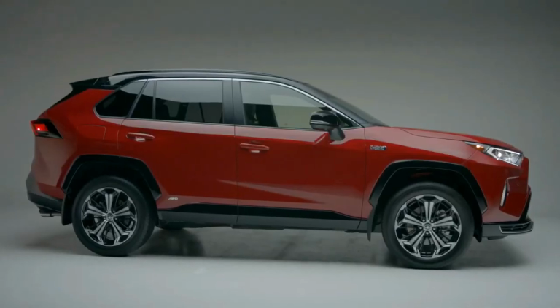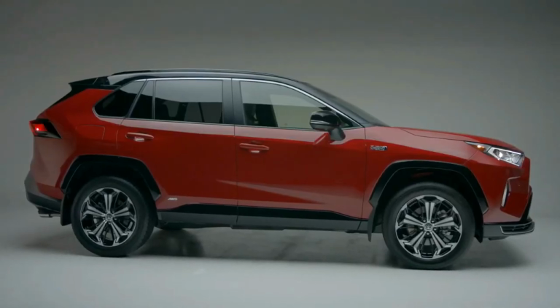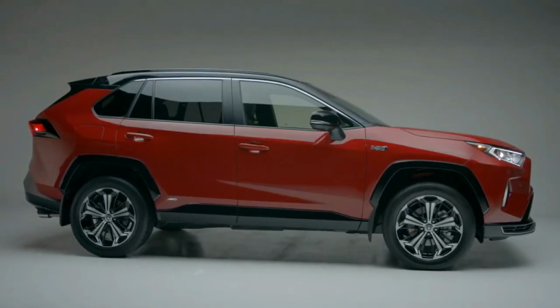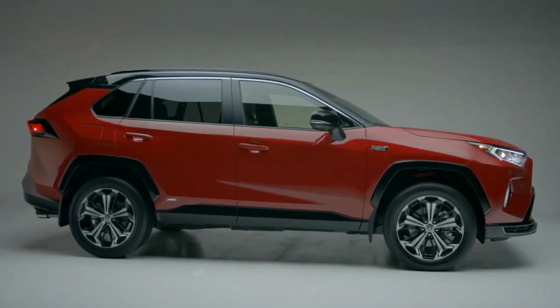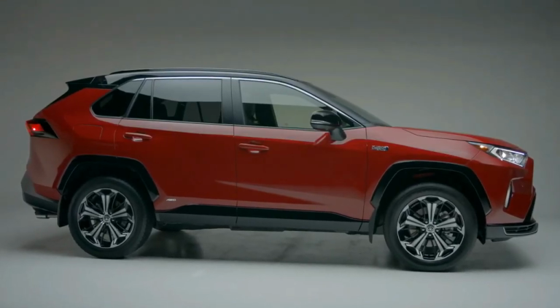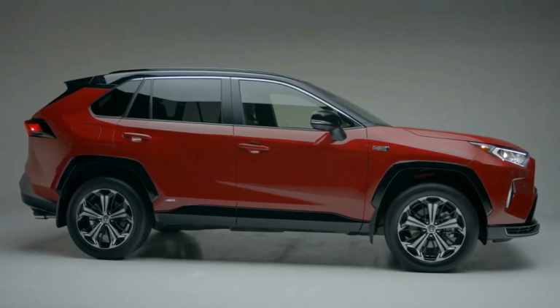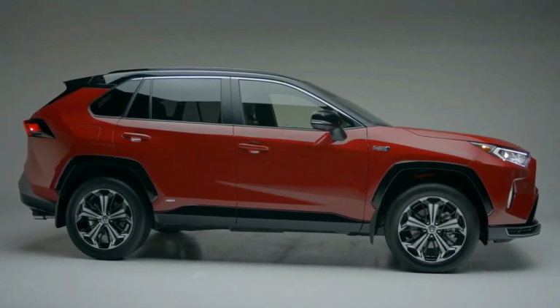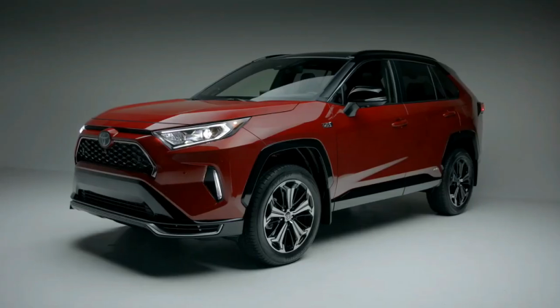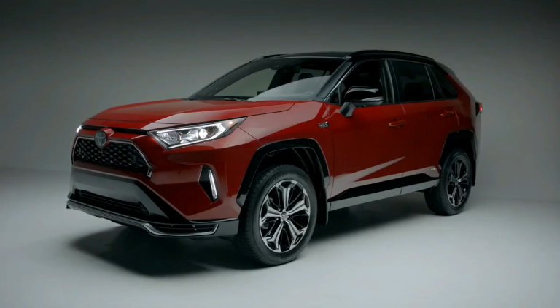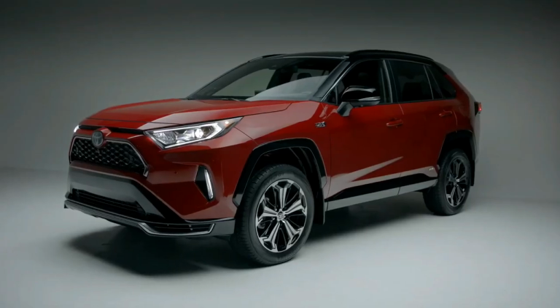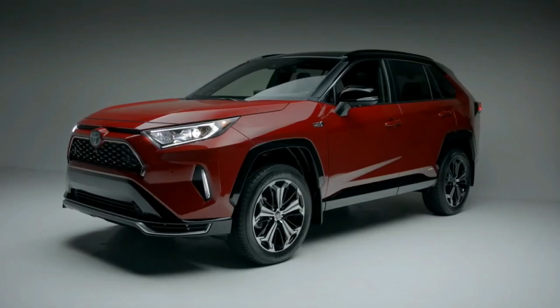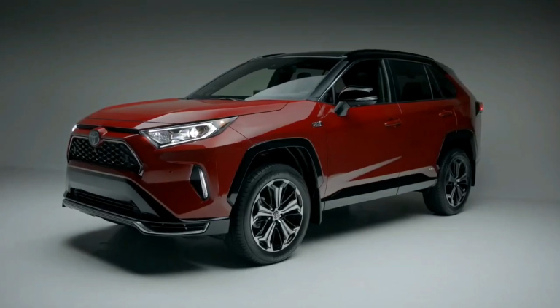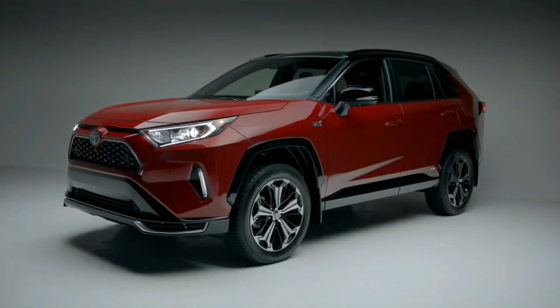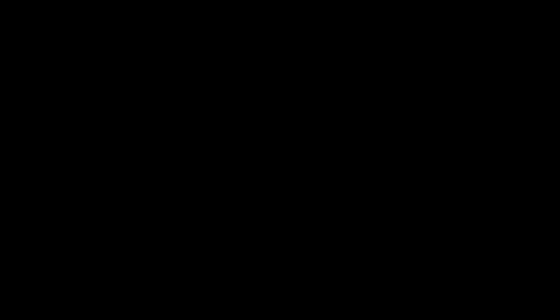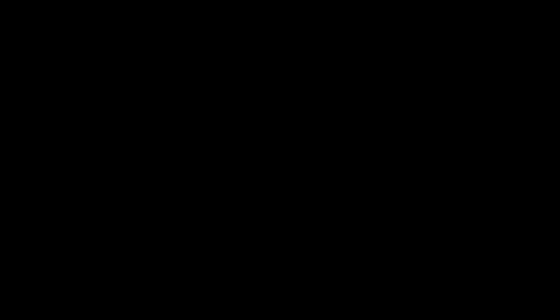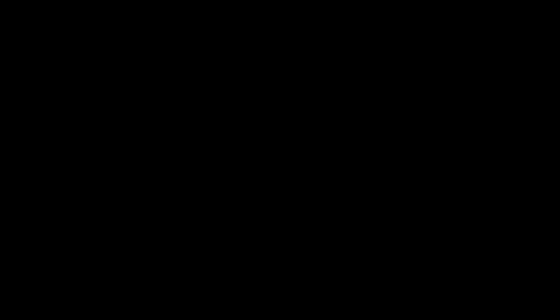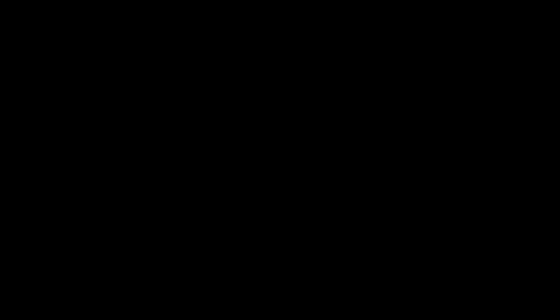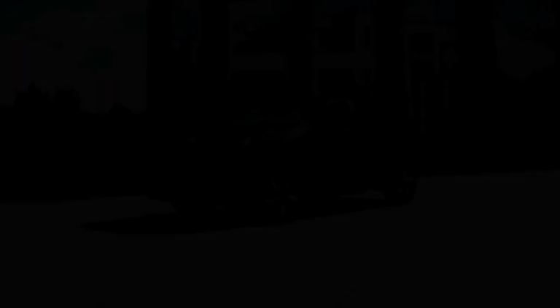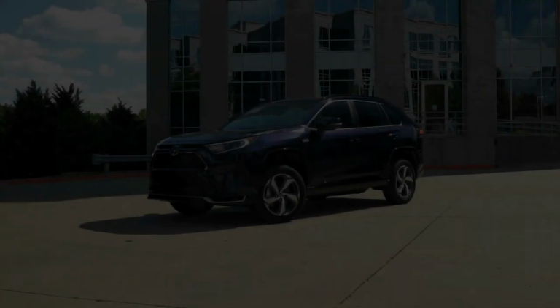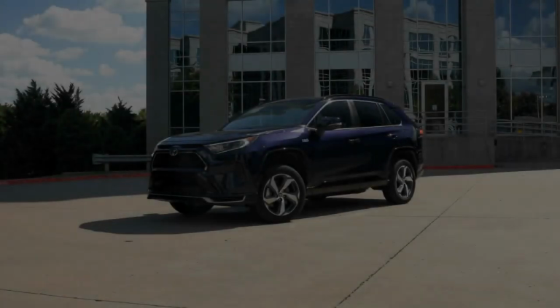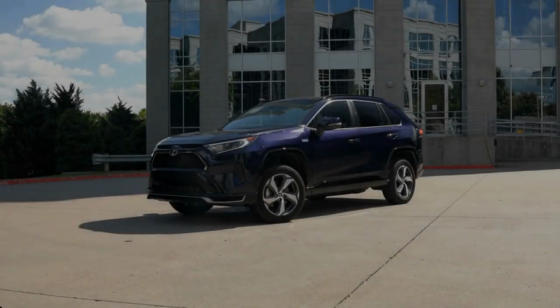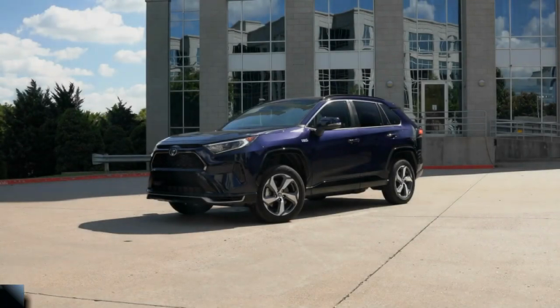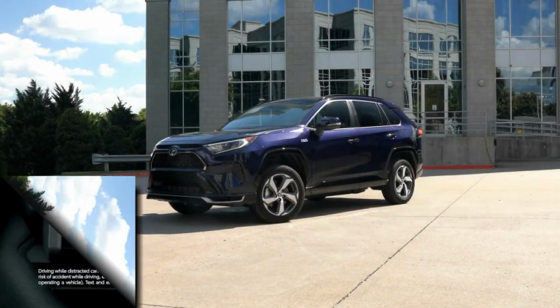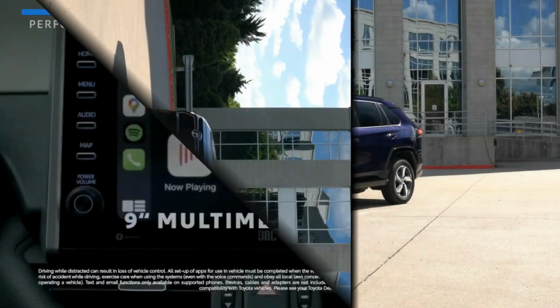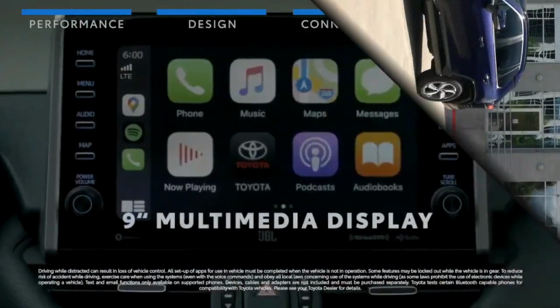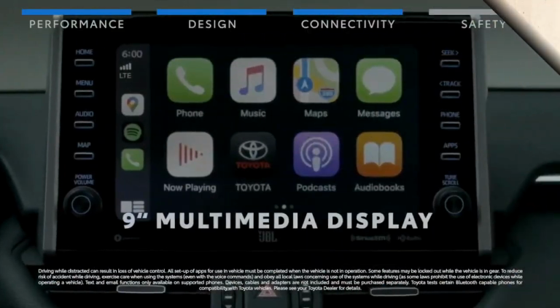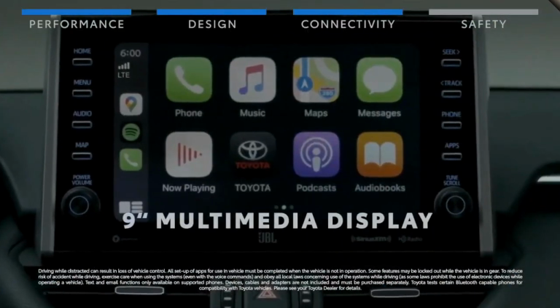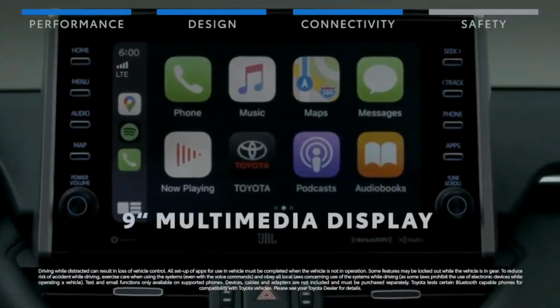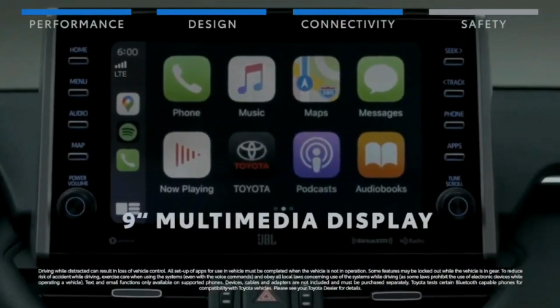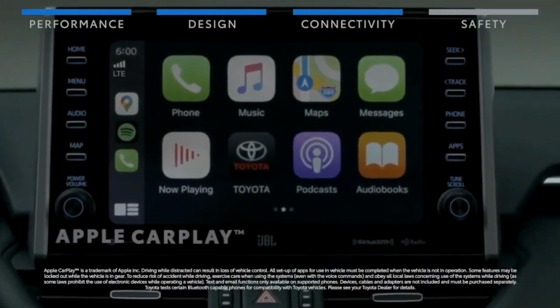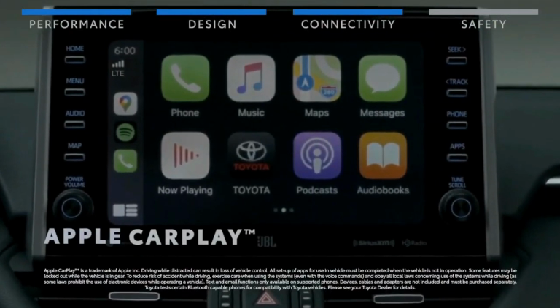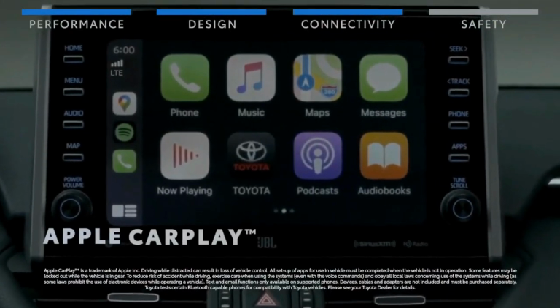Toyota says more details will be released in mid-December, when the 2022 RAV4 goes on sale.